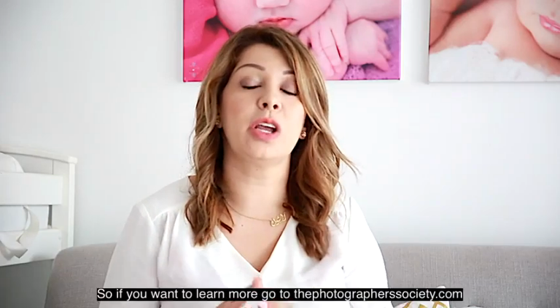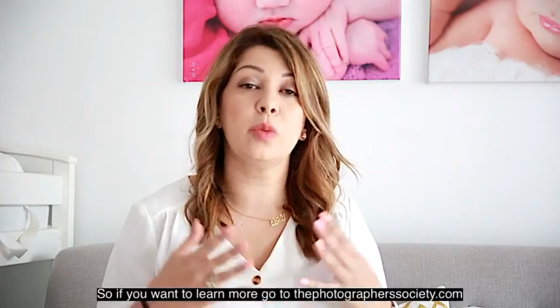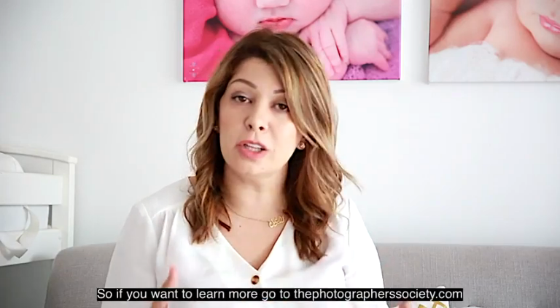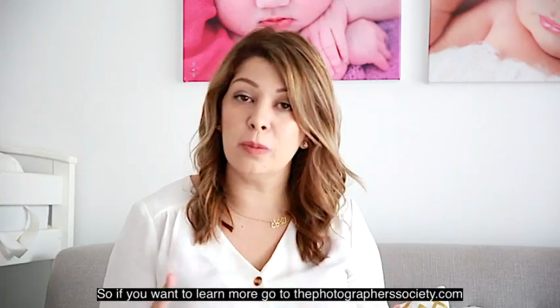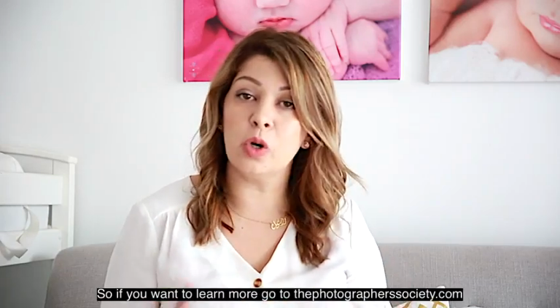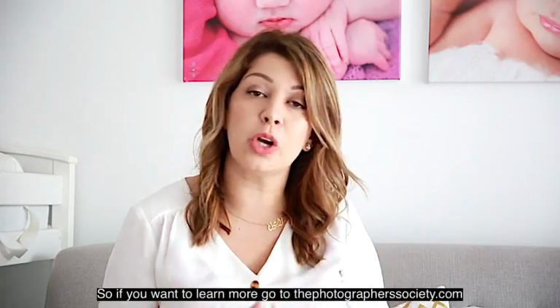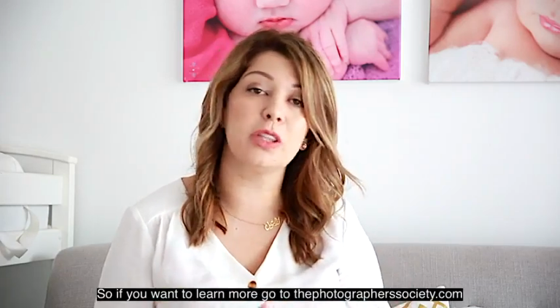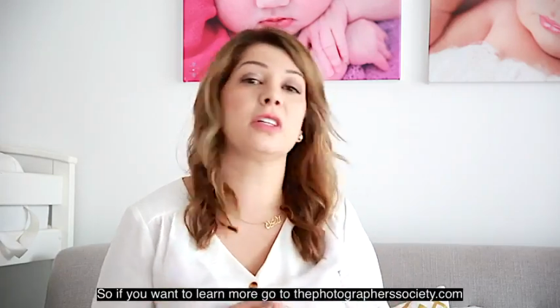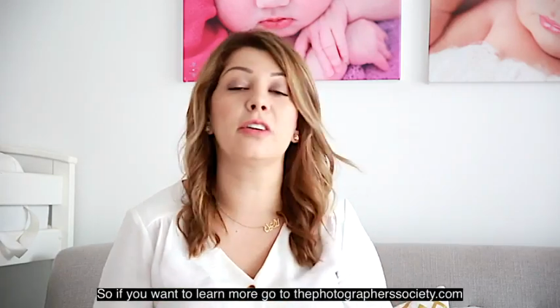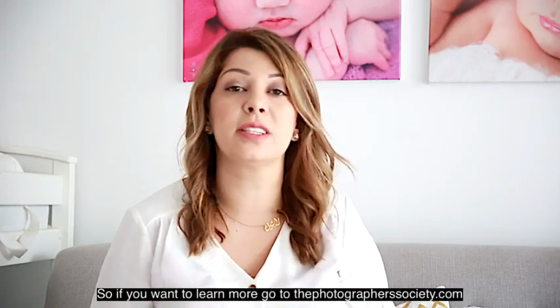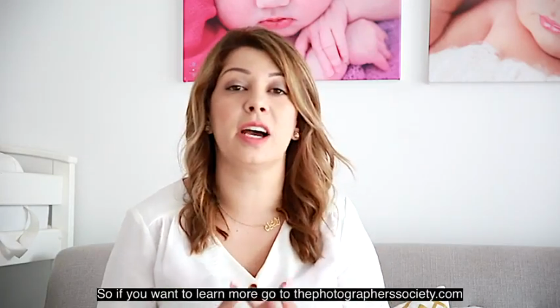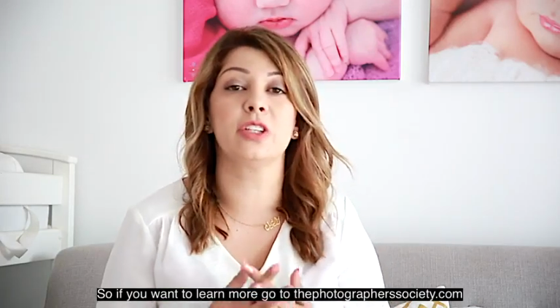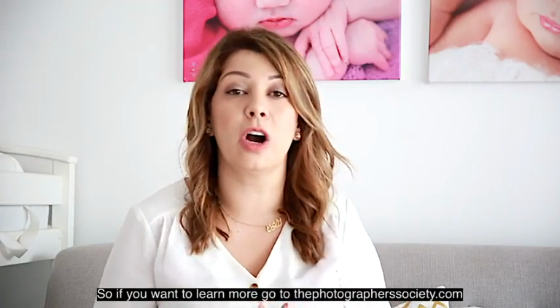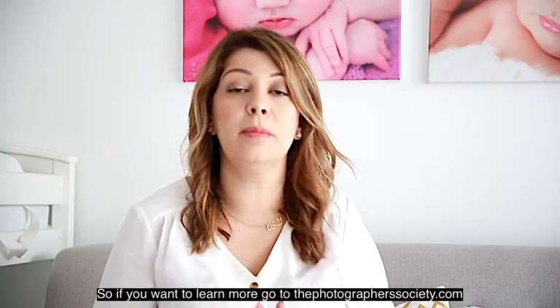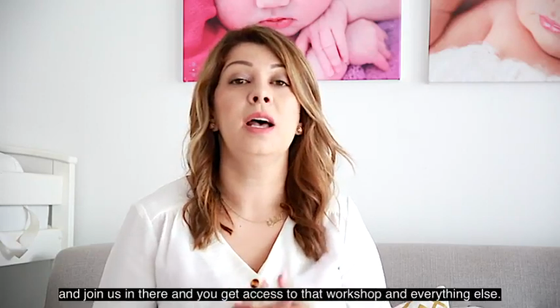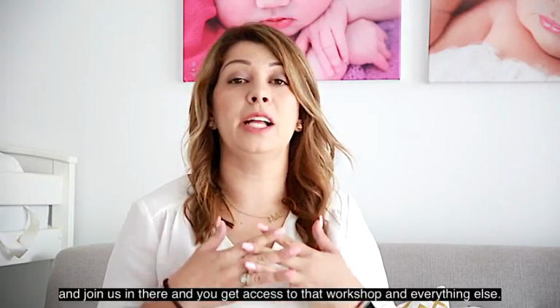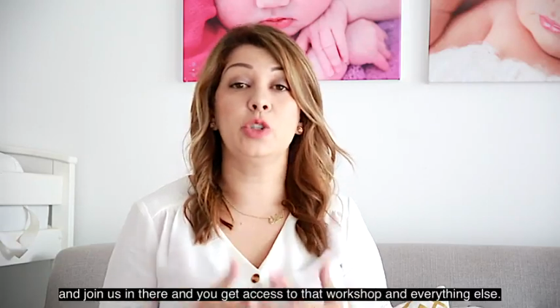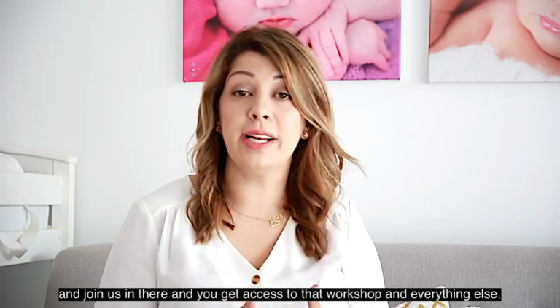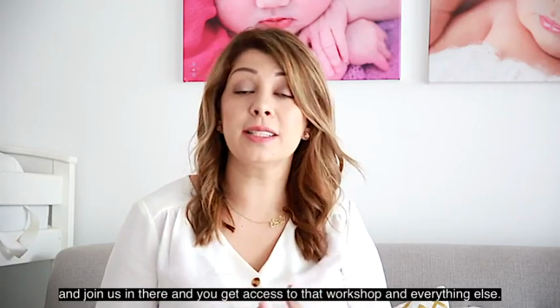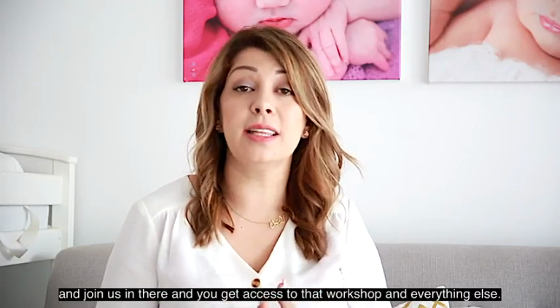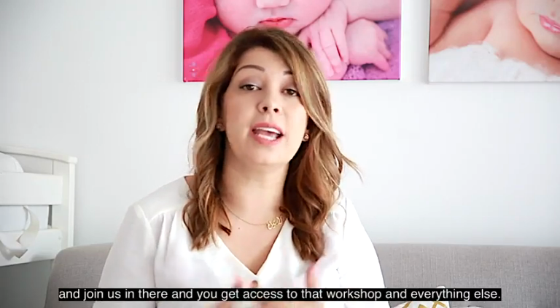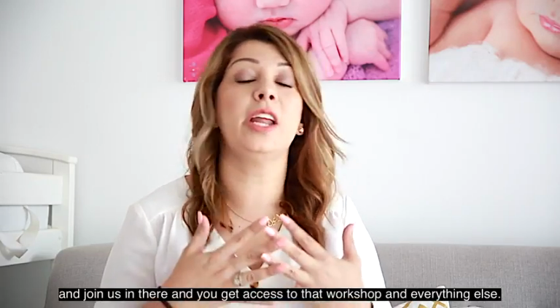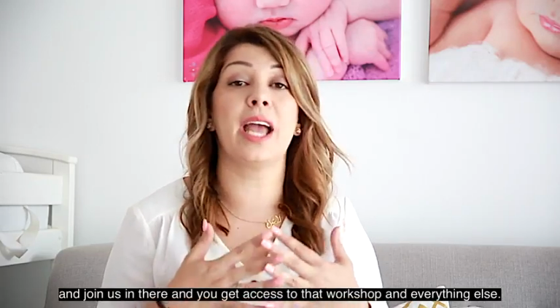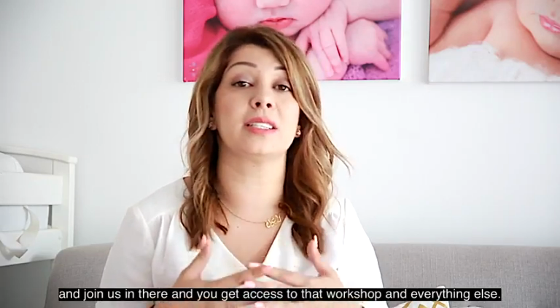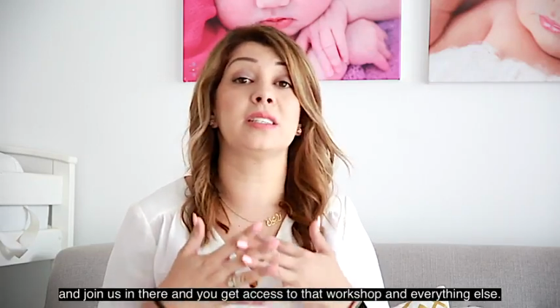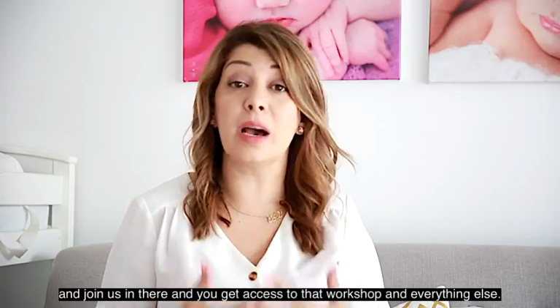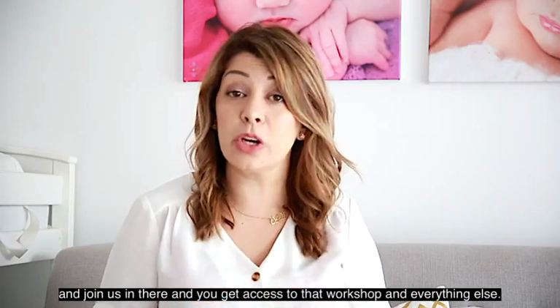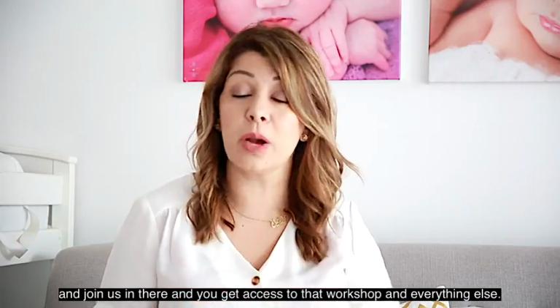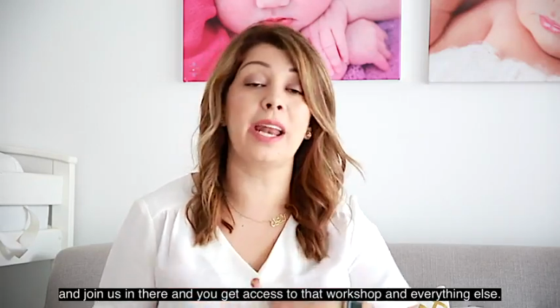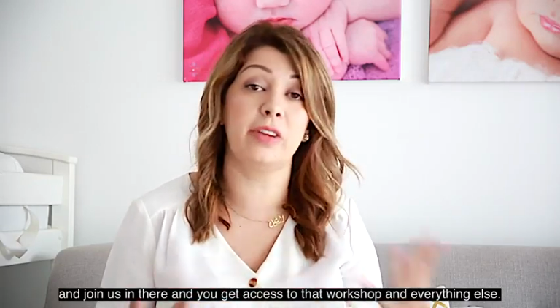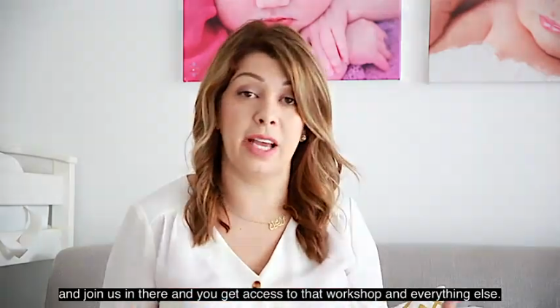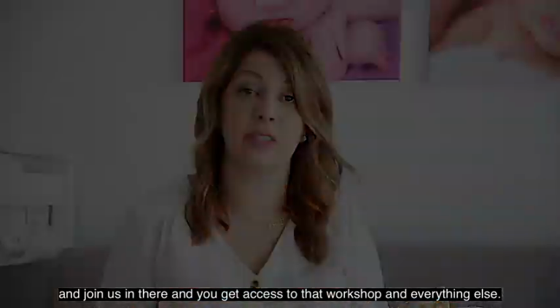If you want to learn more, go to thephotographersociety.com and join us in there — you'll get access to that workshop and everything else.